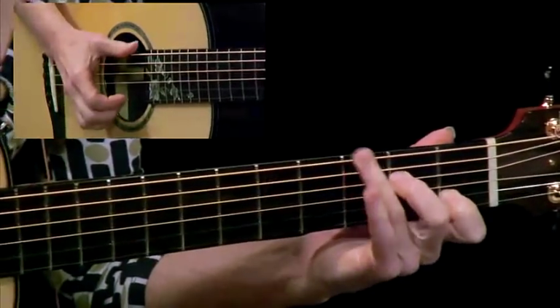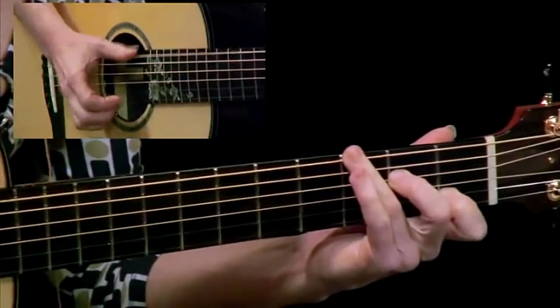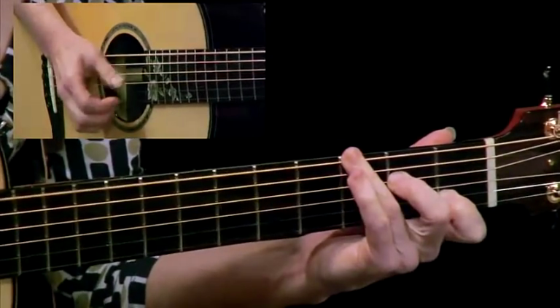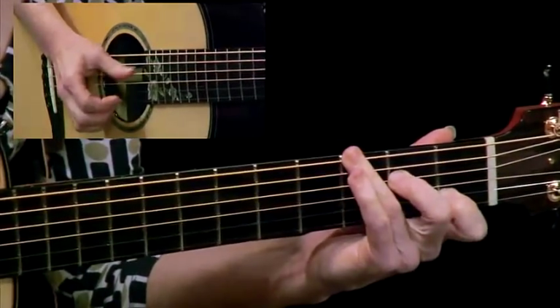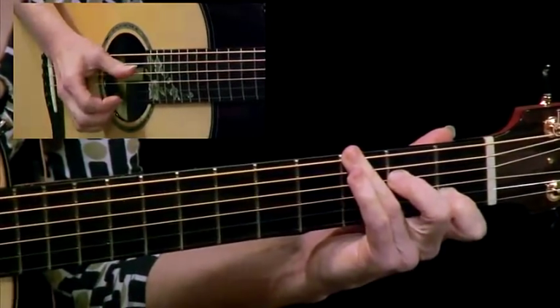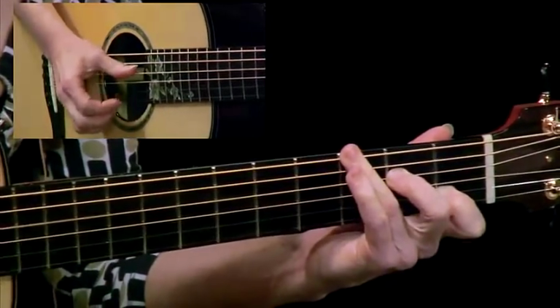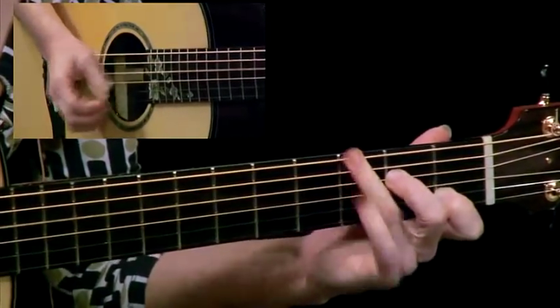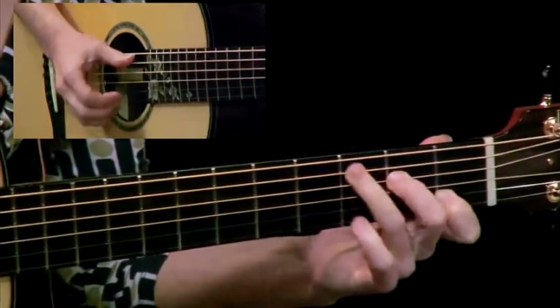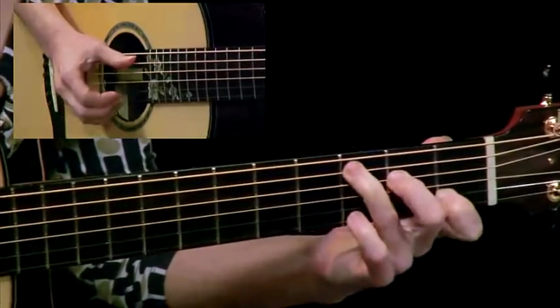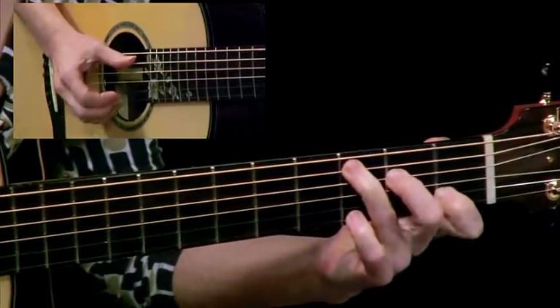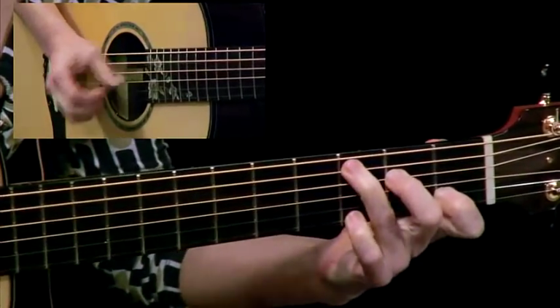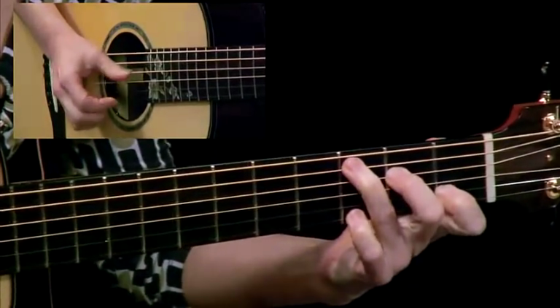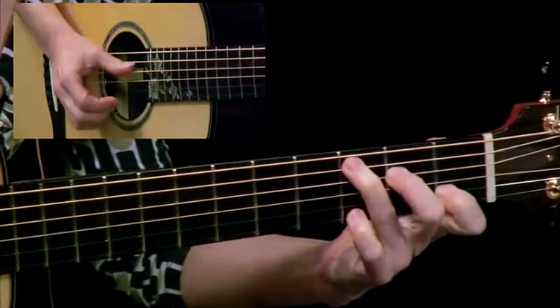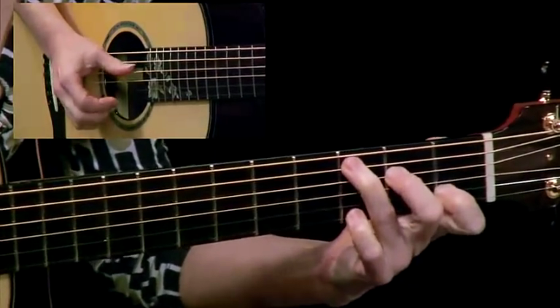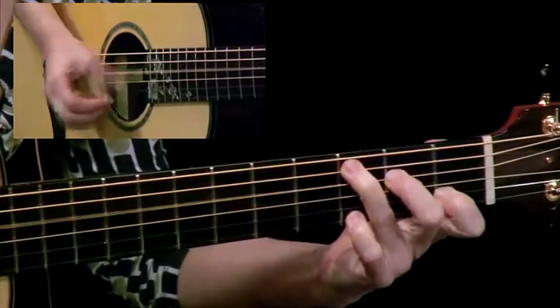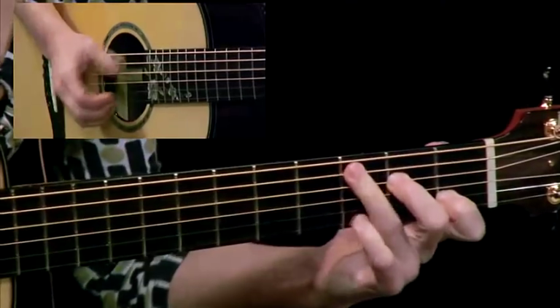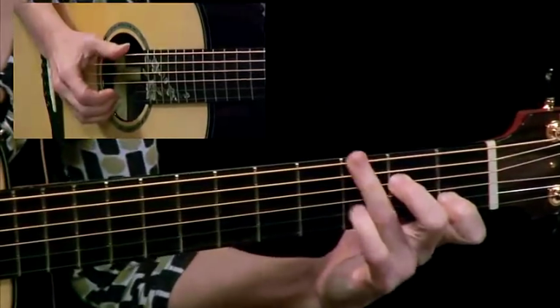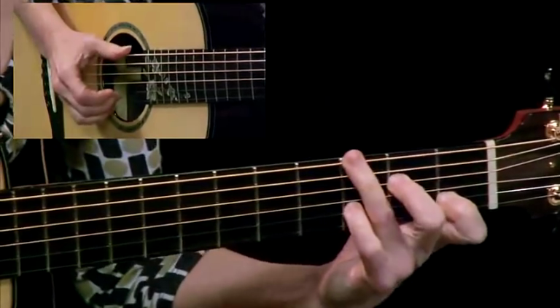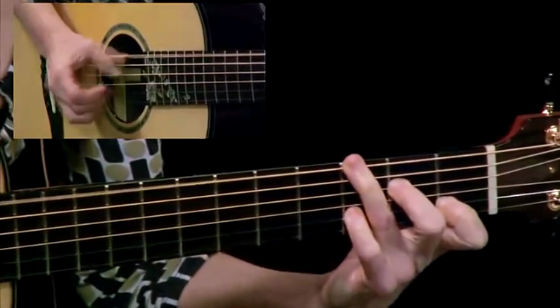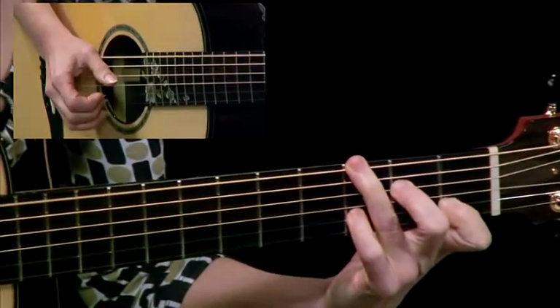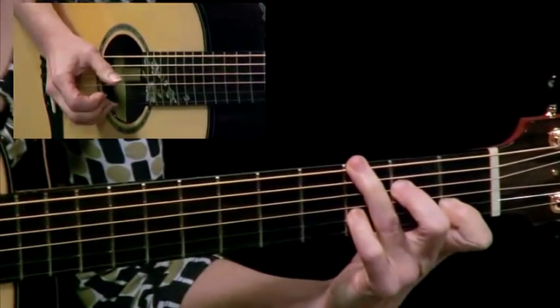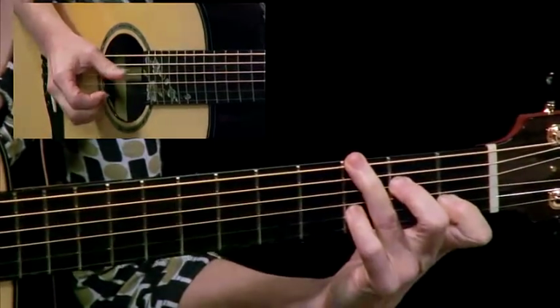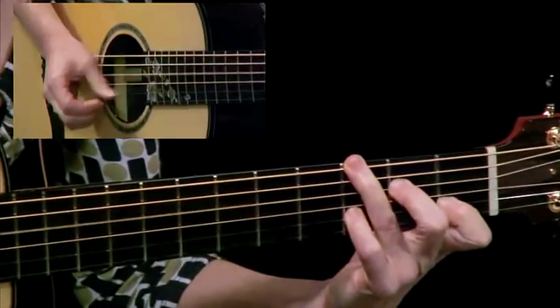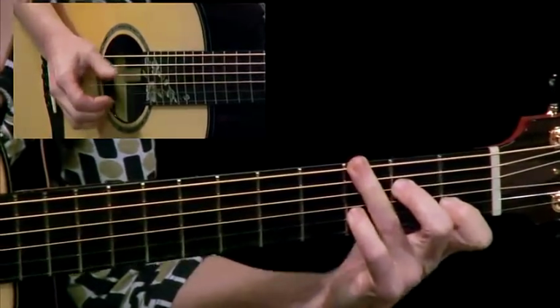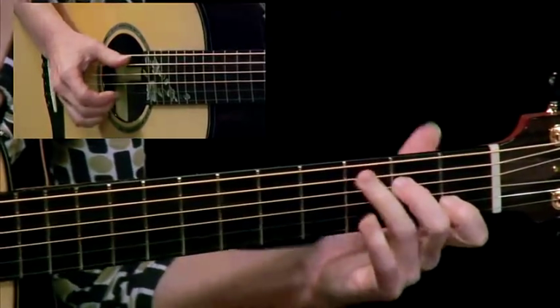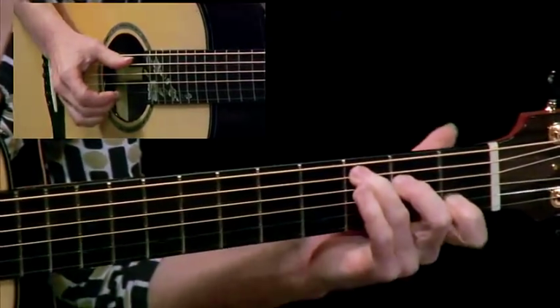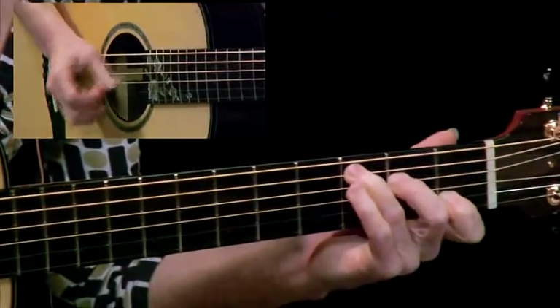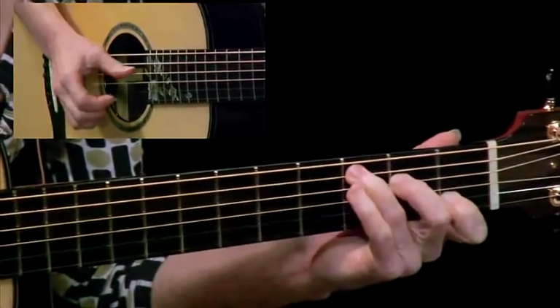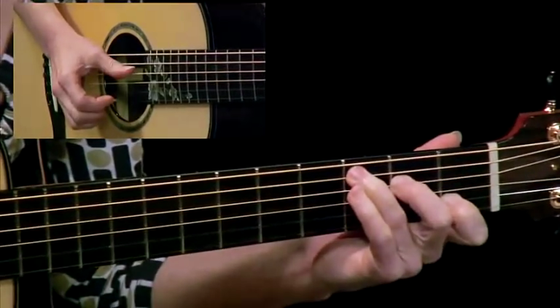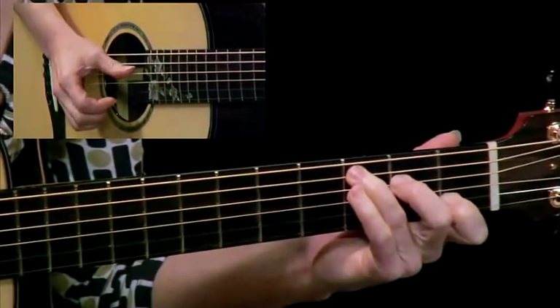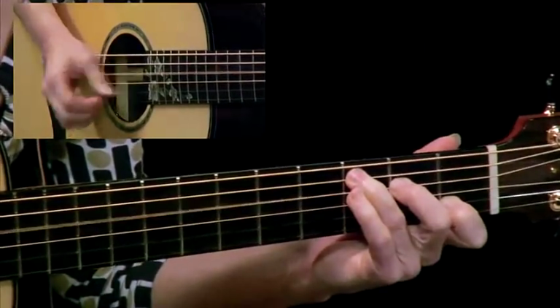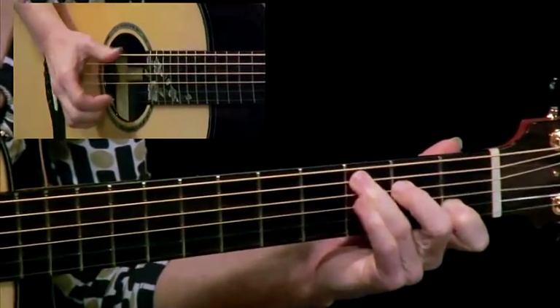You see, when that pinky goes on the second string, the bass moves over at the same time.